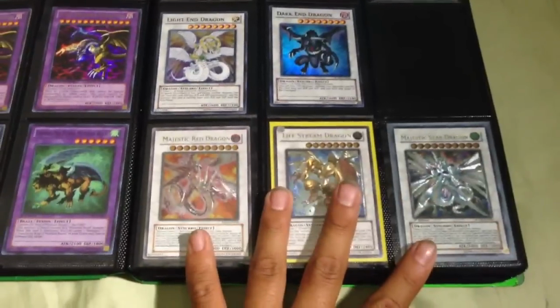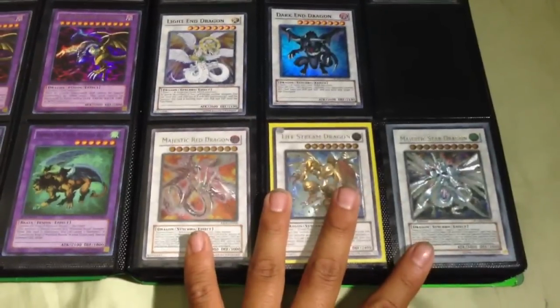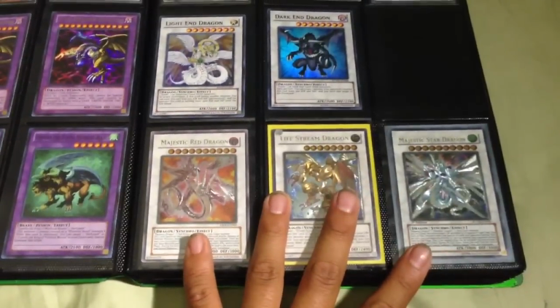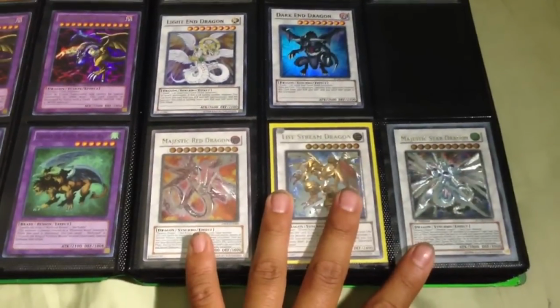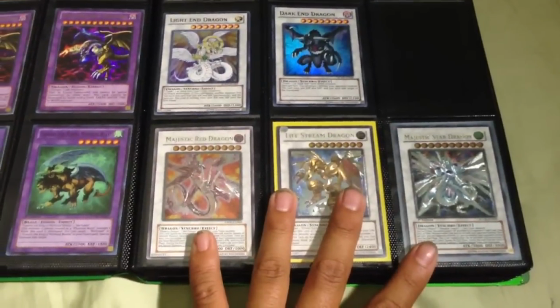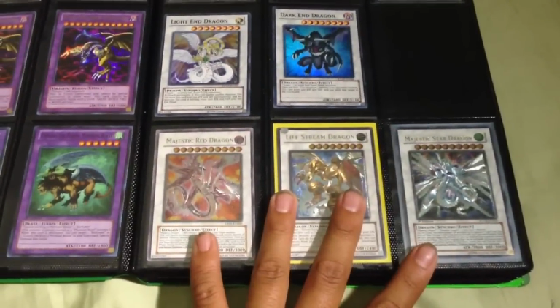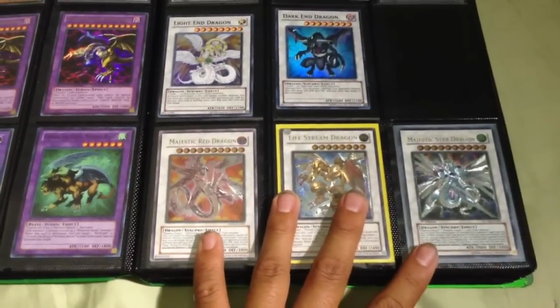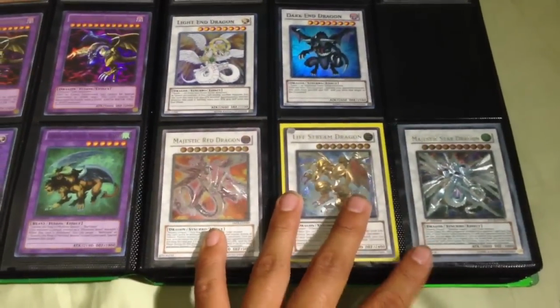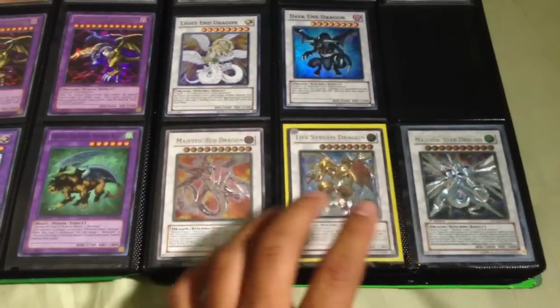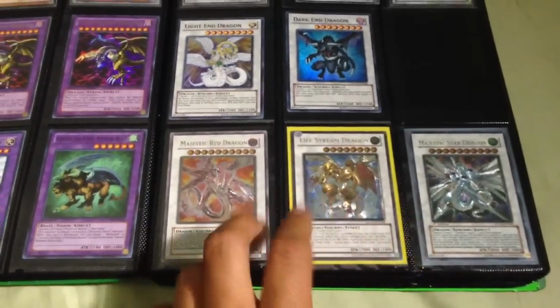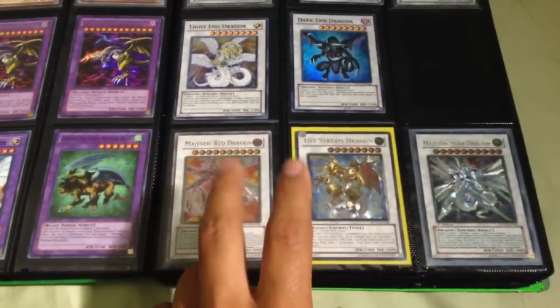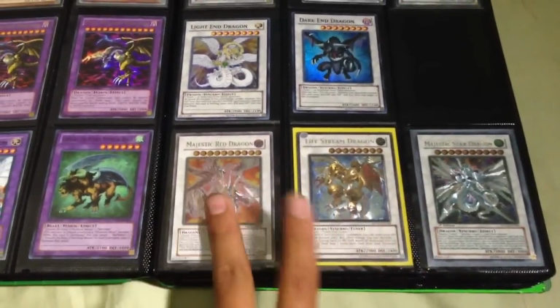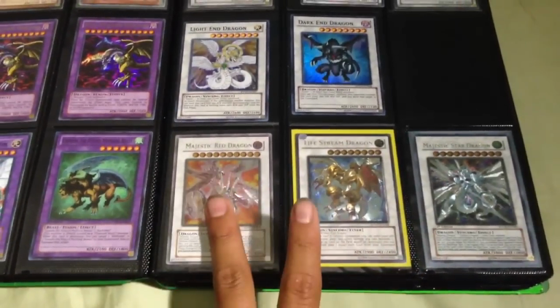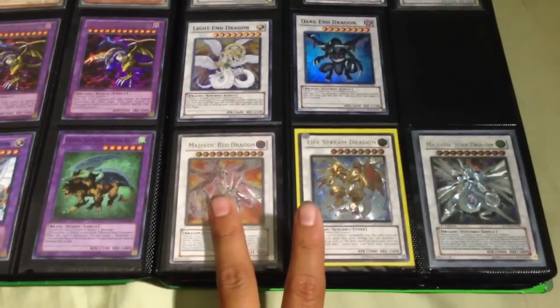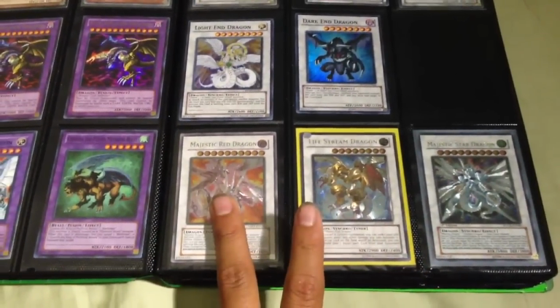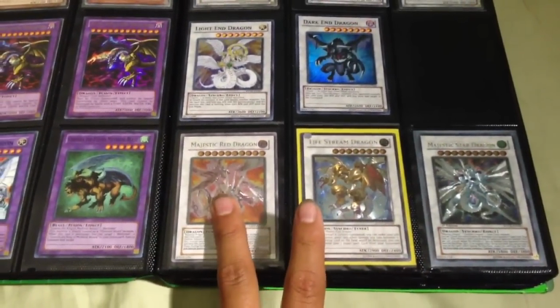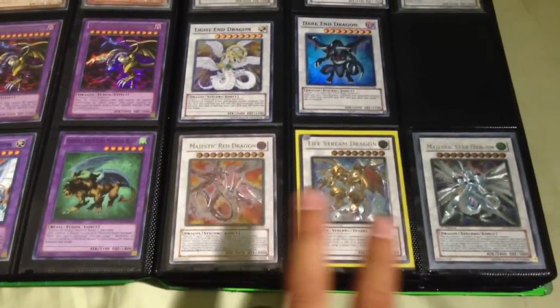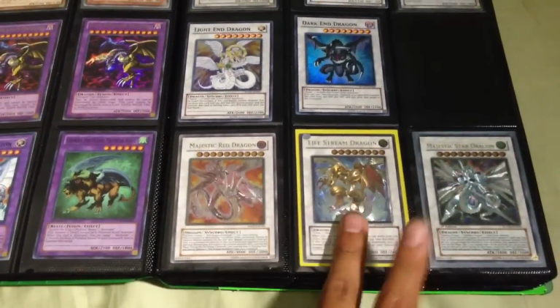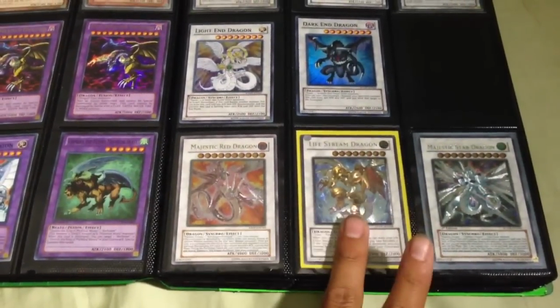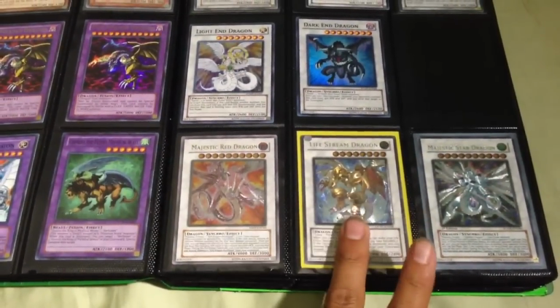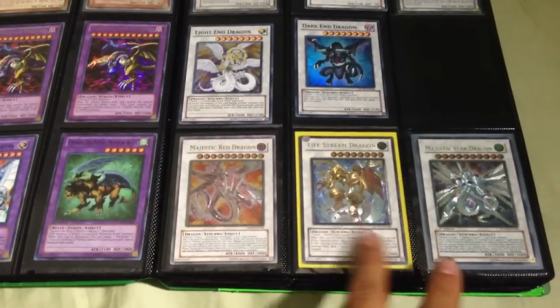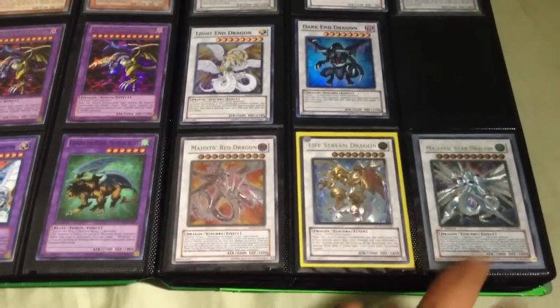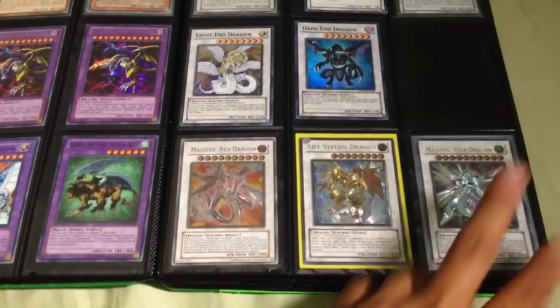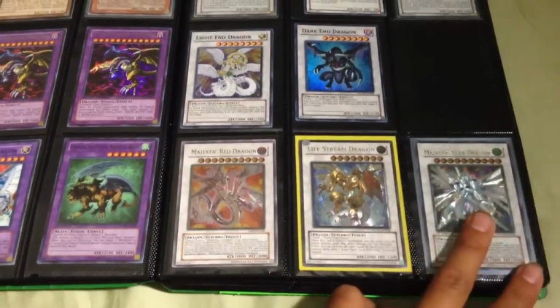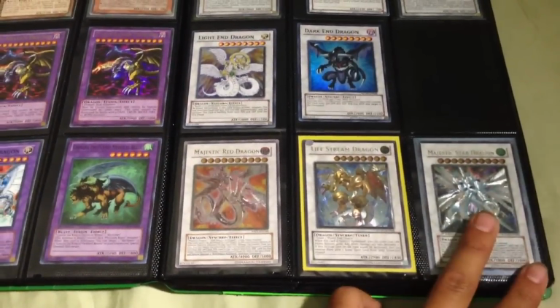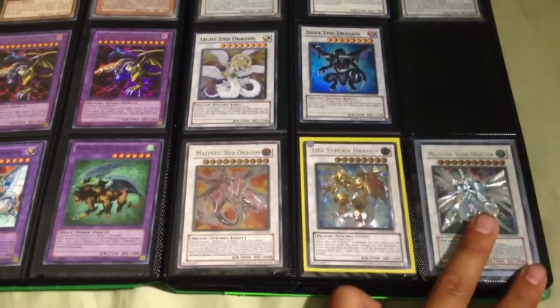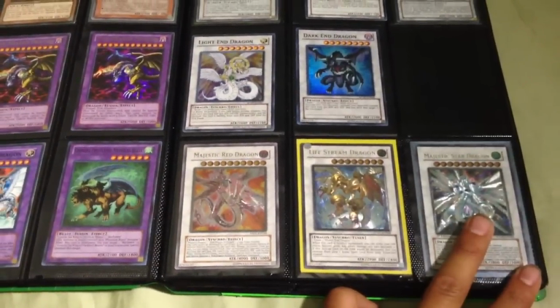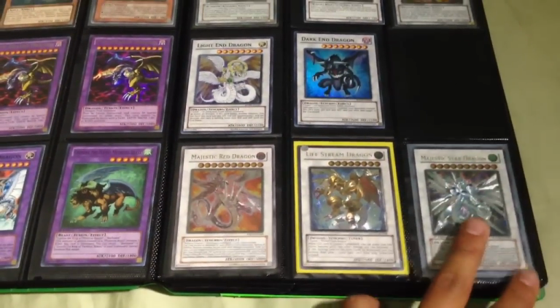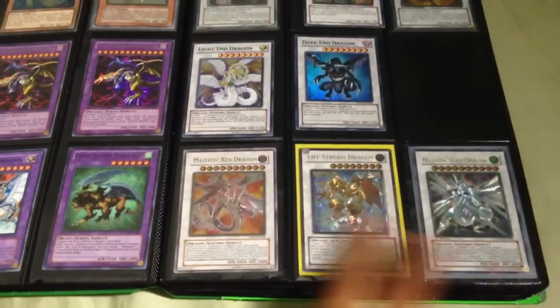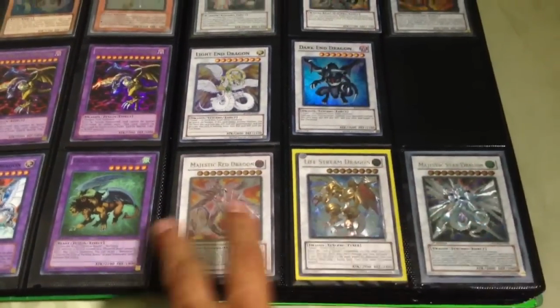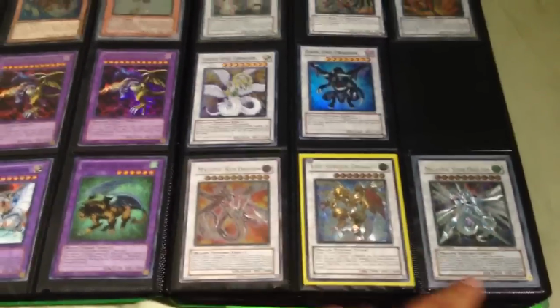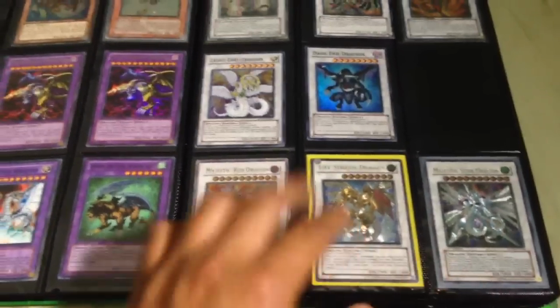Three ultimate rares: one Majestic Red Dragon, one Lifestream Dragon, and one Majestic Star Dragon — all ultimate rare.